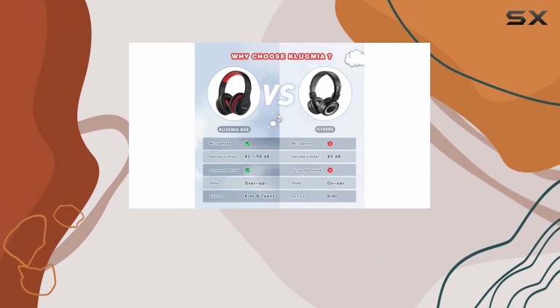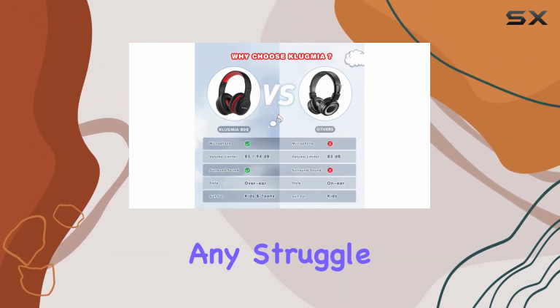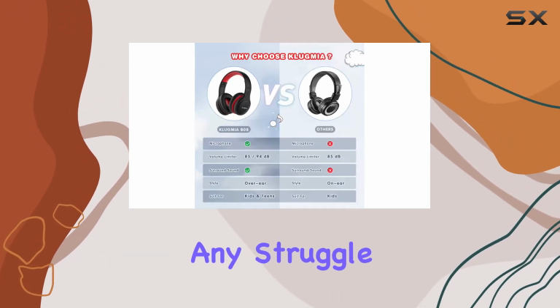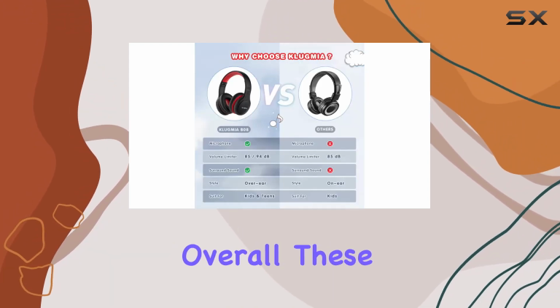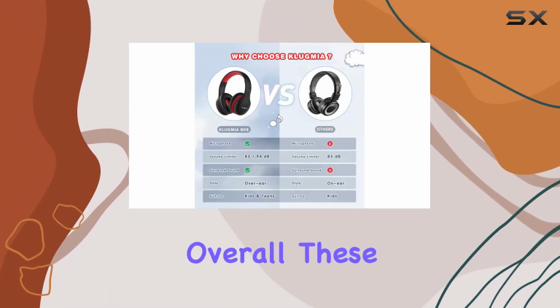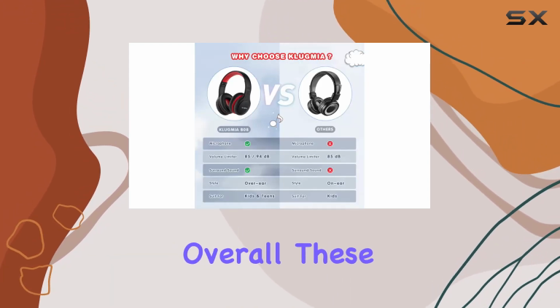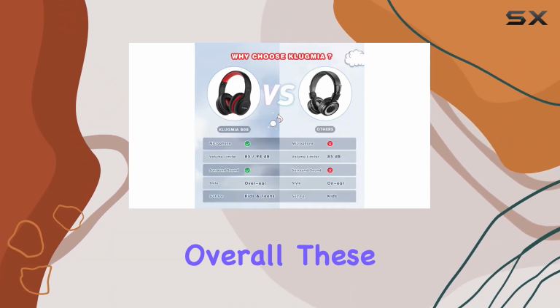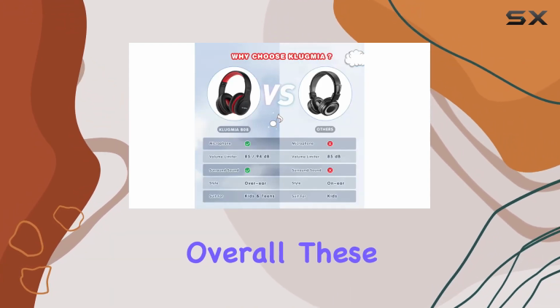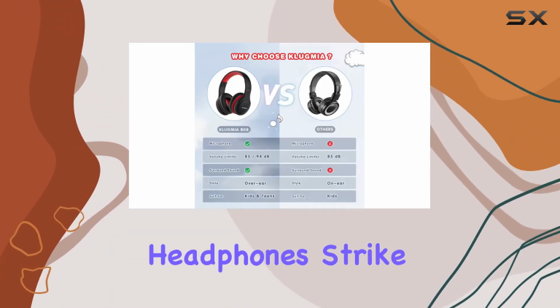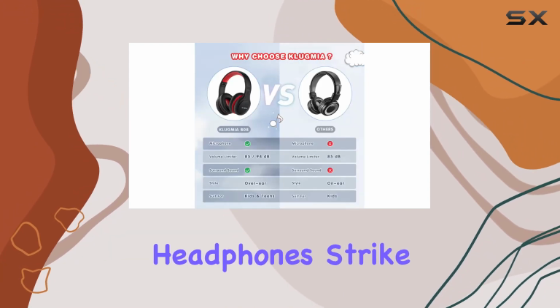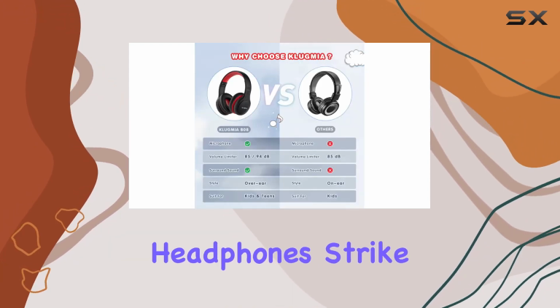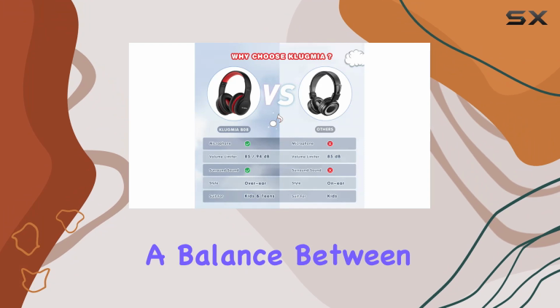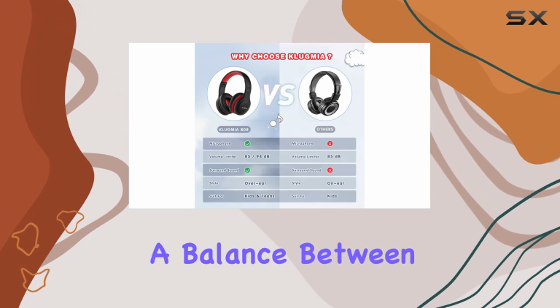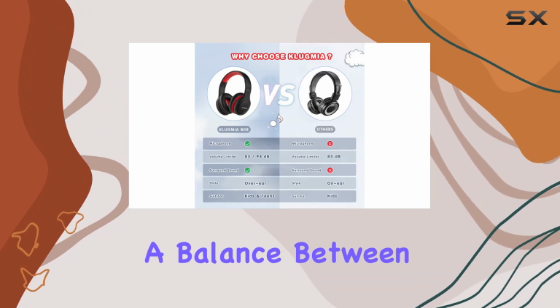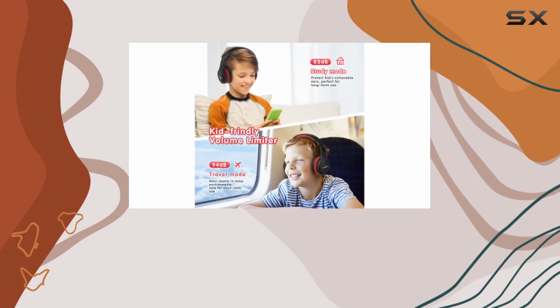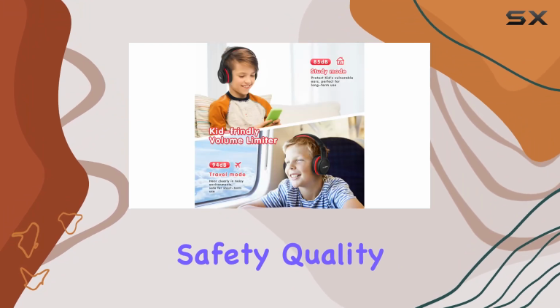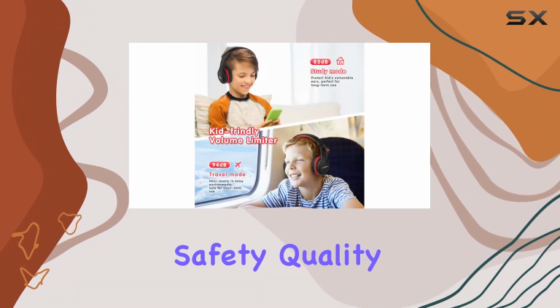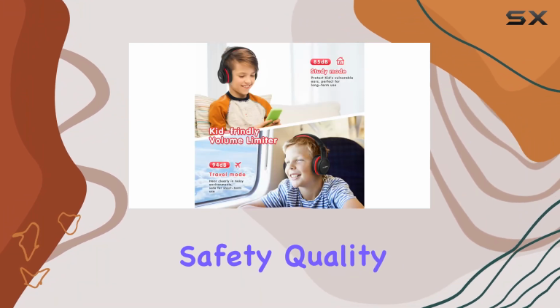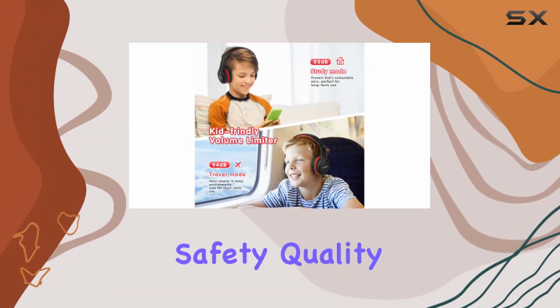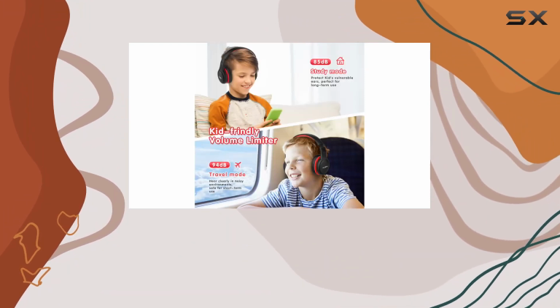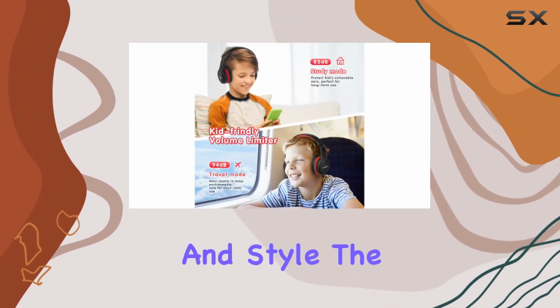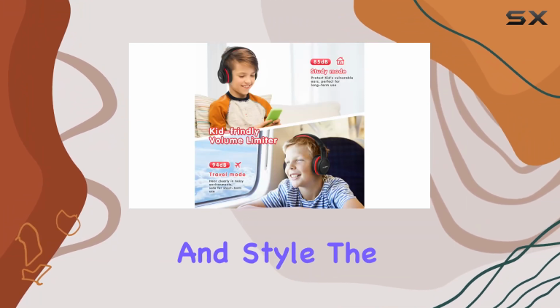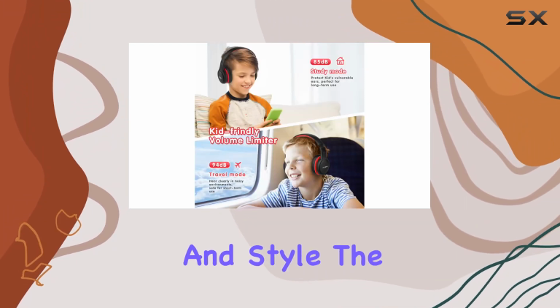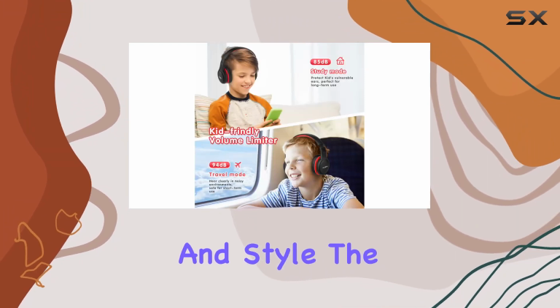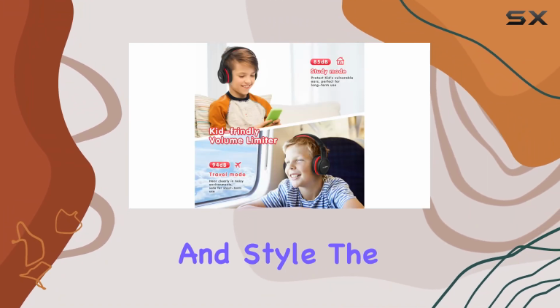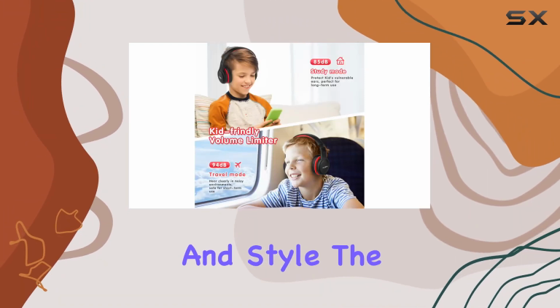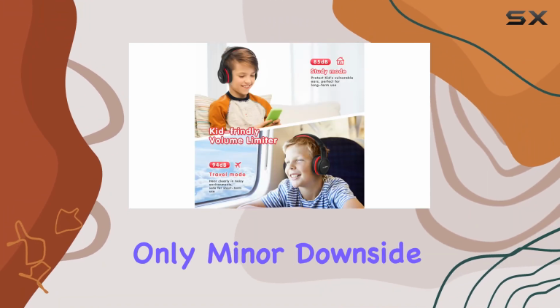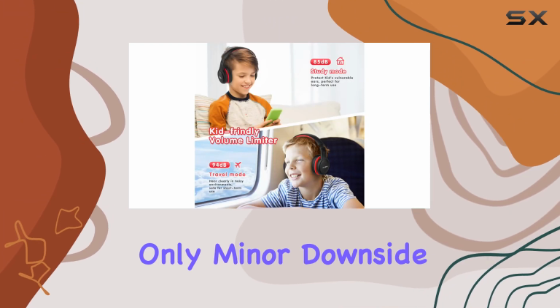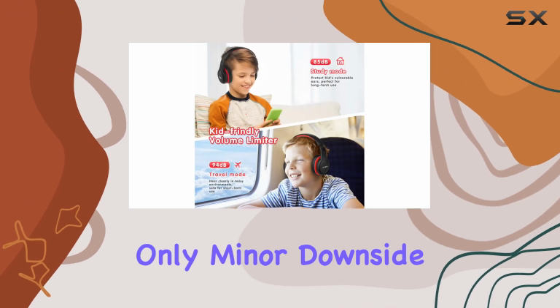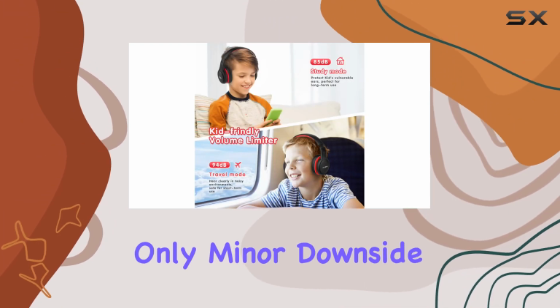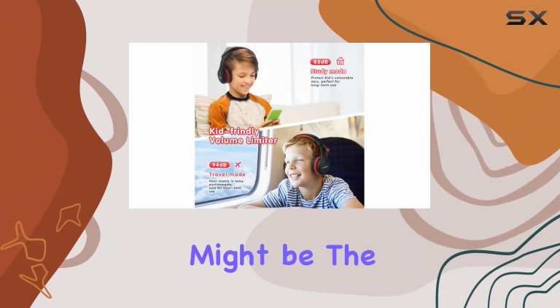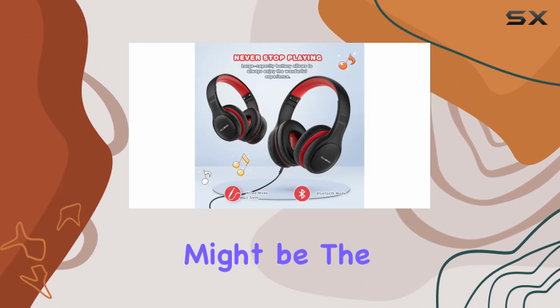The controls are easy to navigate, making it simple for kids to adjust volume or take calls without any struggle. Overall, these headphones strike a balance between safety, quality, and style.